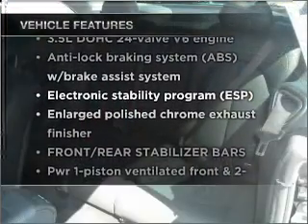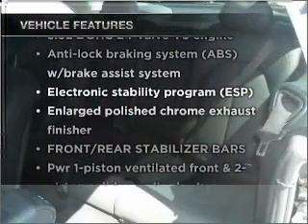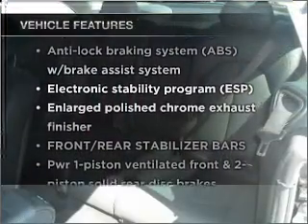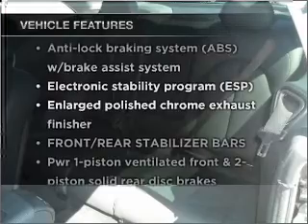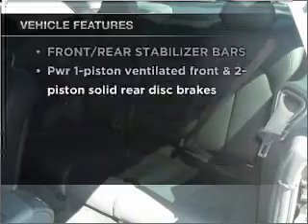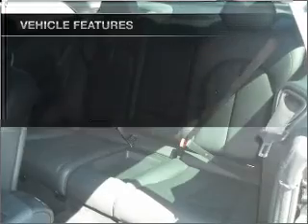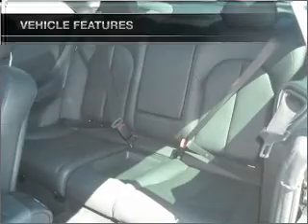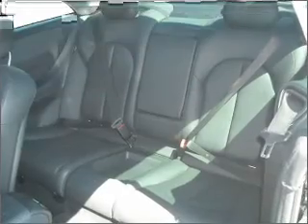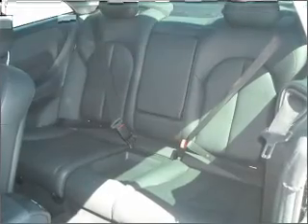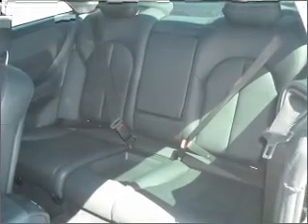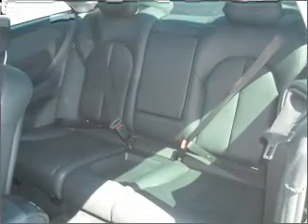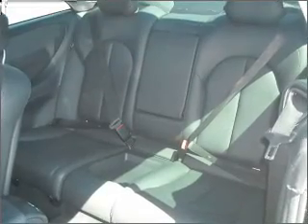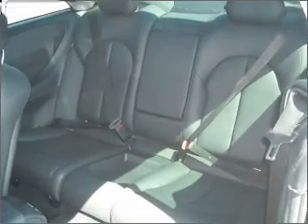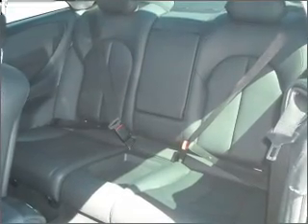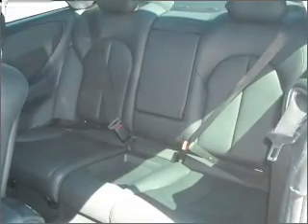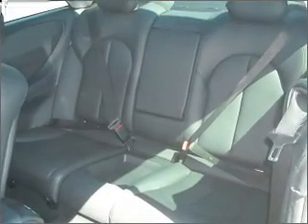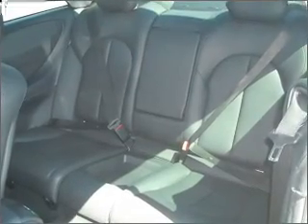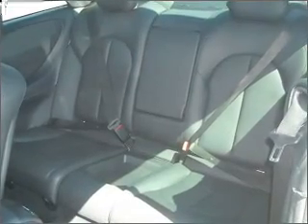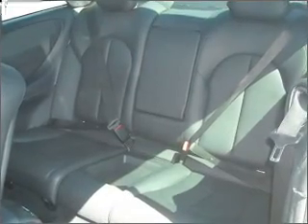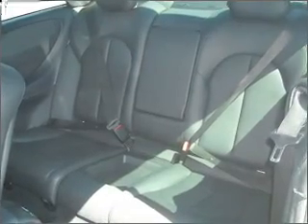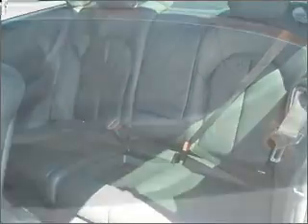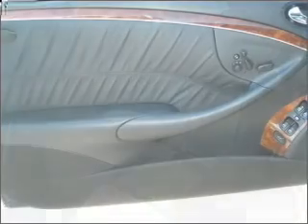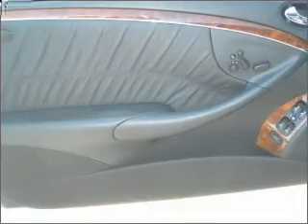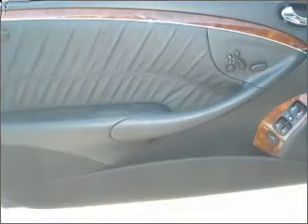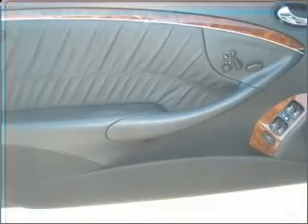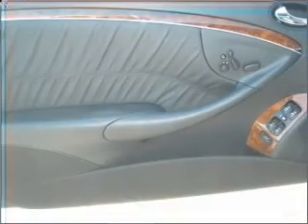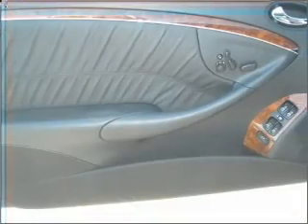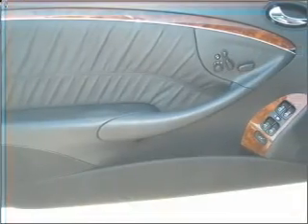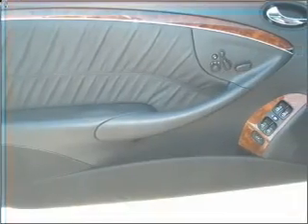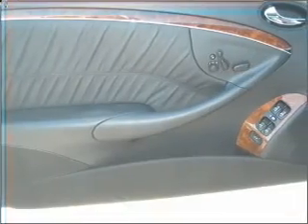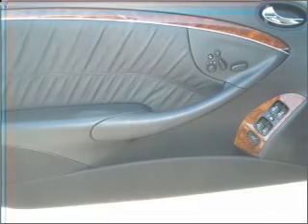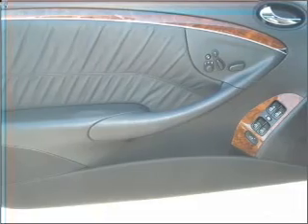Power door locks. Power windows. Power steering. Cruise control. An alarm system. An AM FM stereo with a CD player.